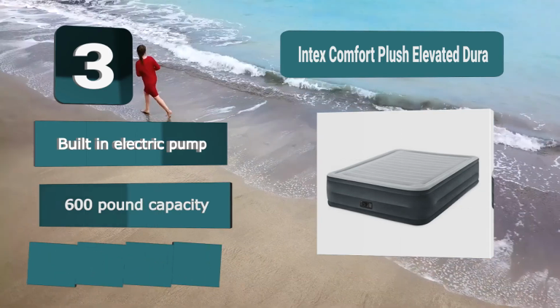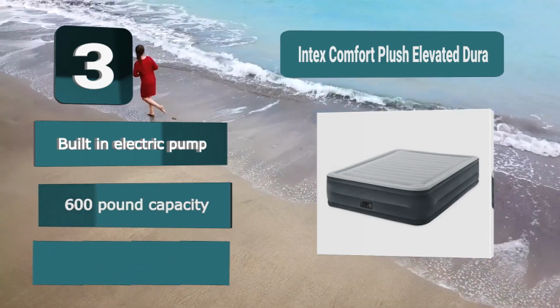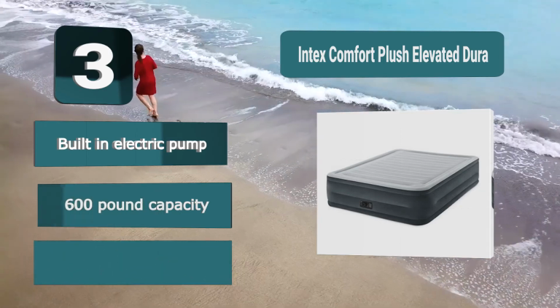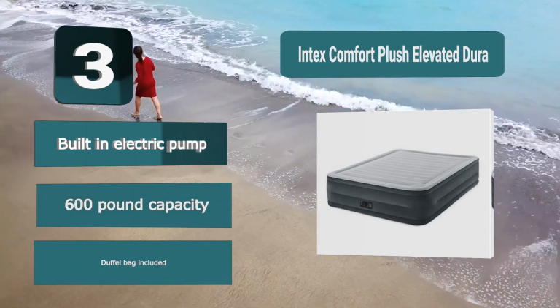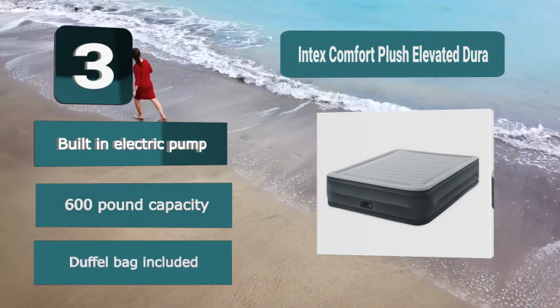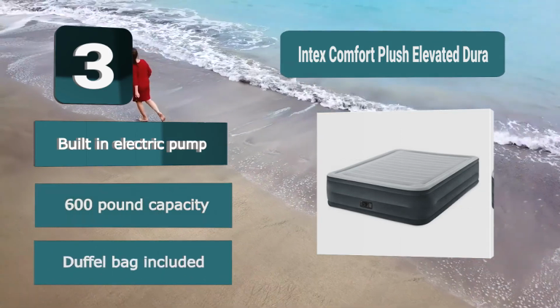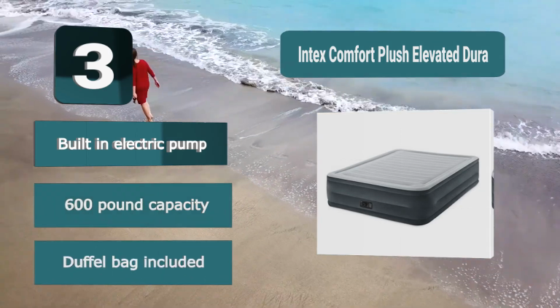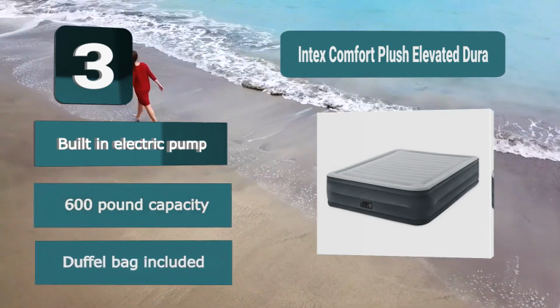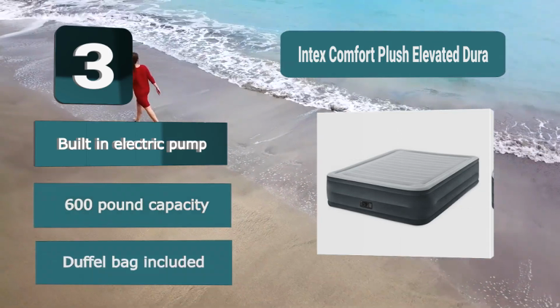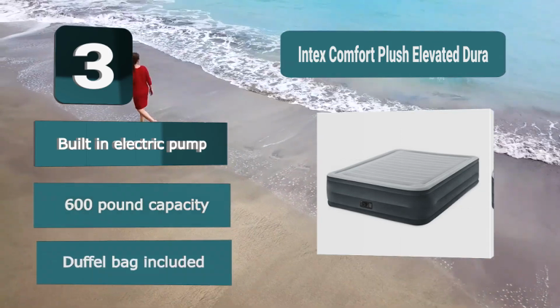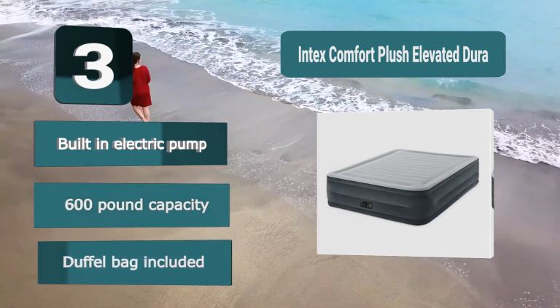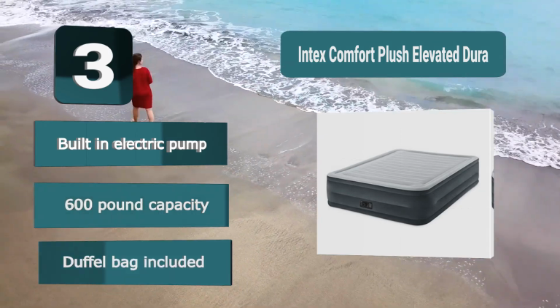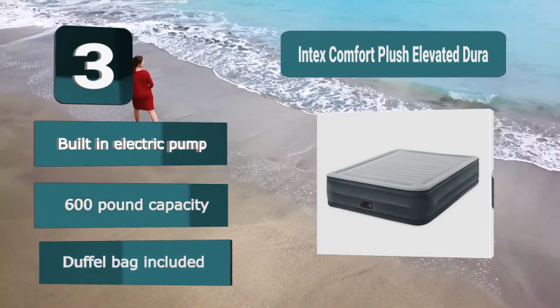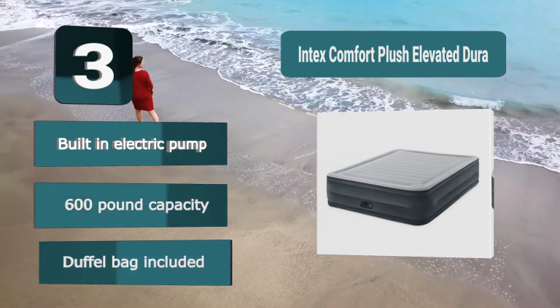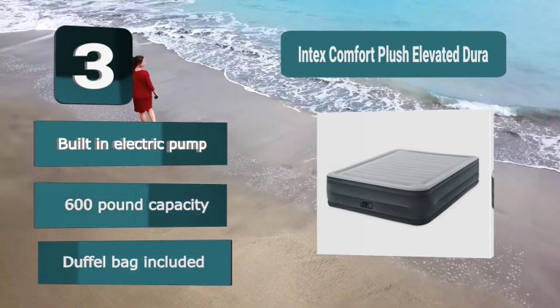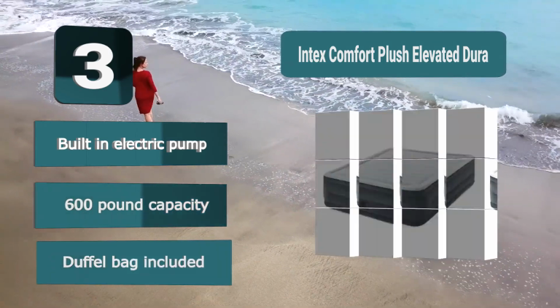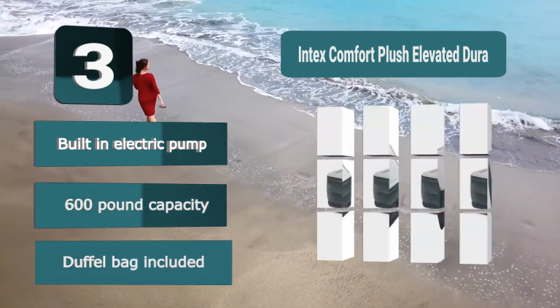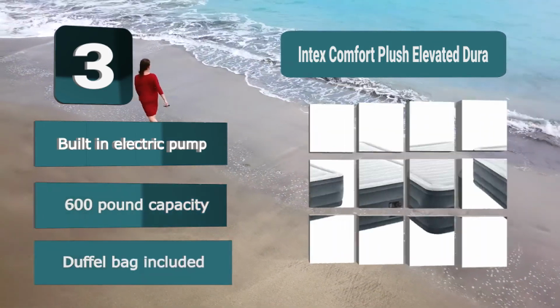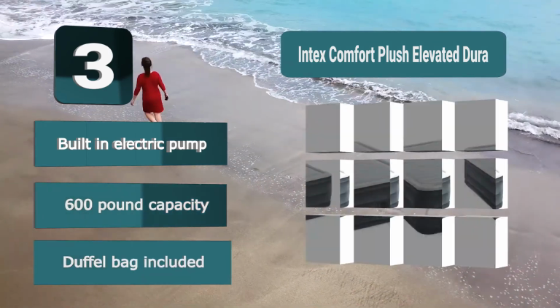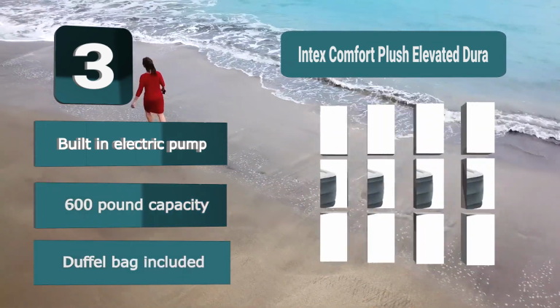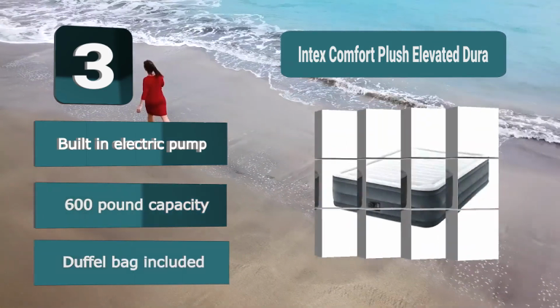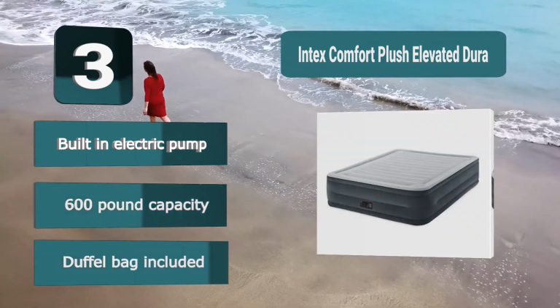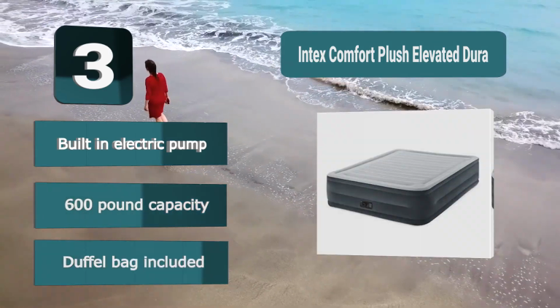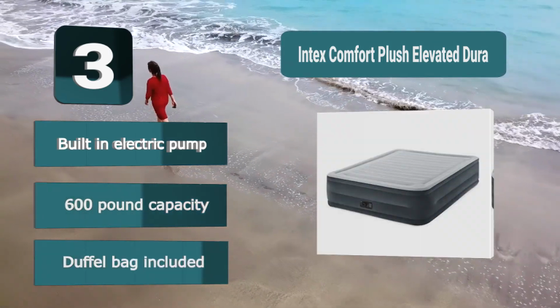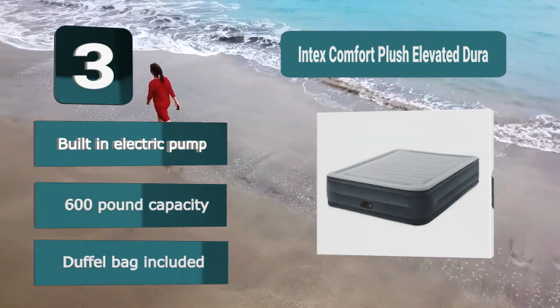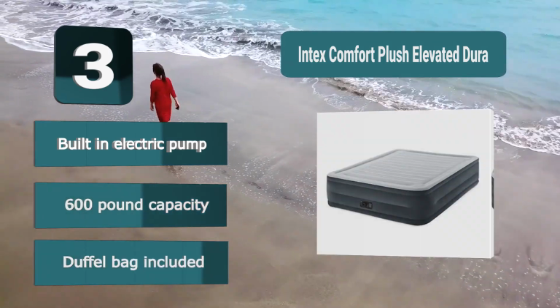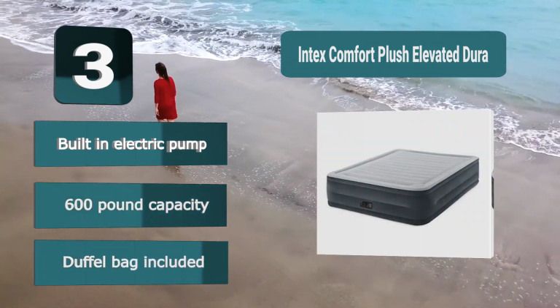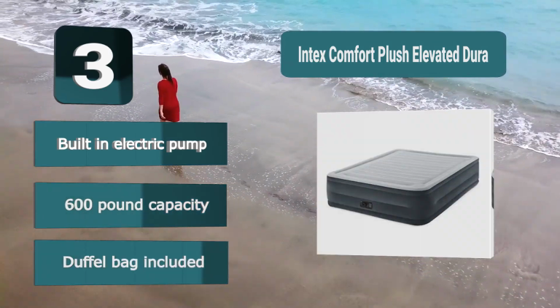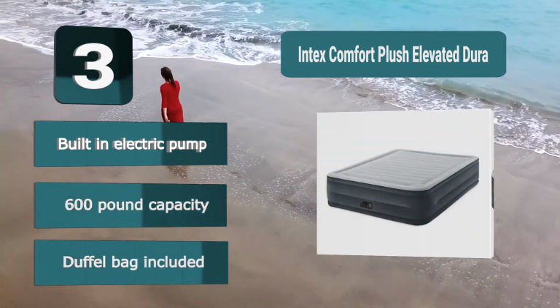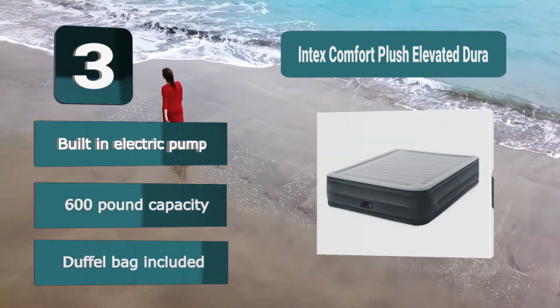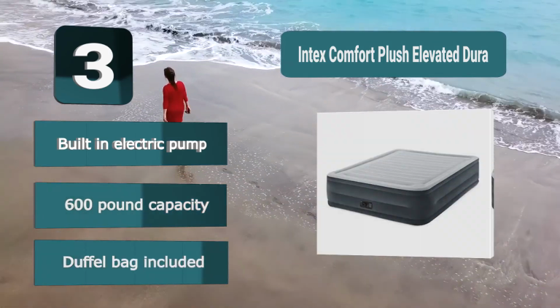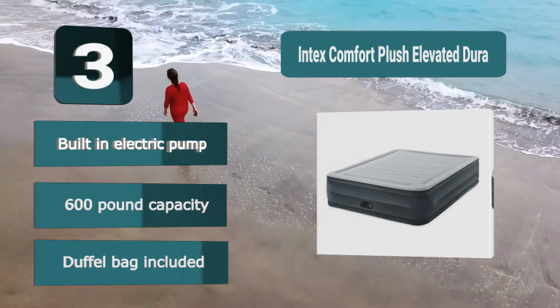Key features: Built-in electric pump, 600-pound capacity, duffel bag included.